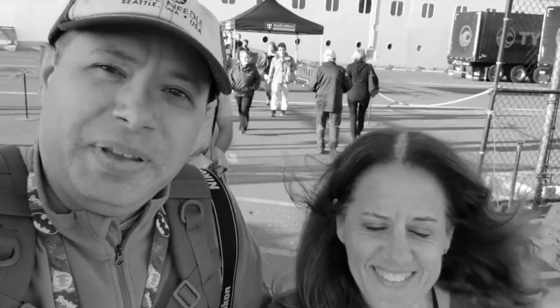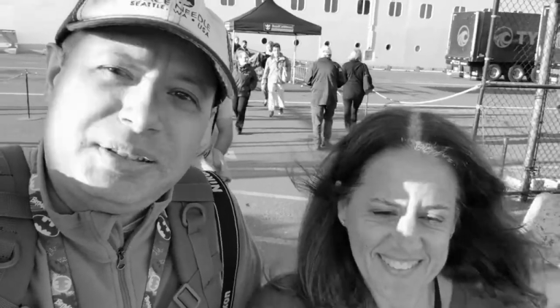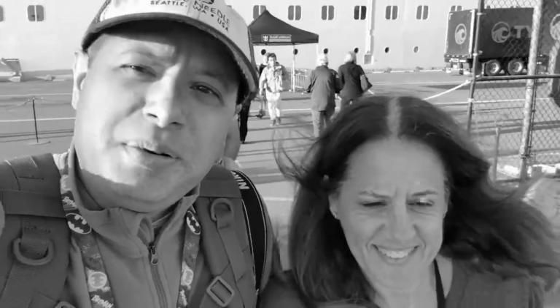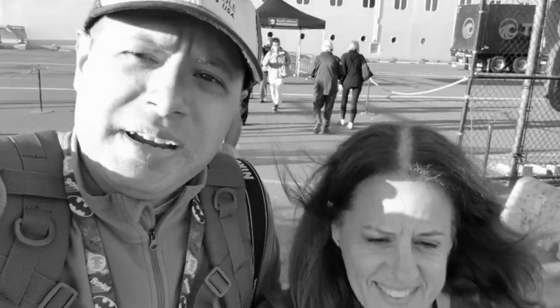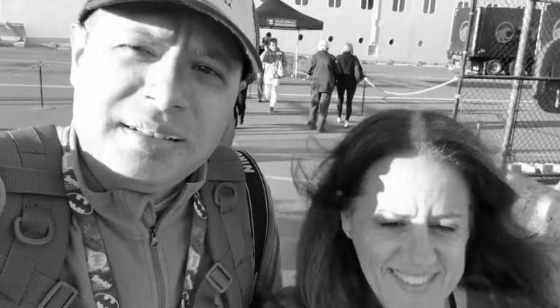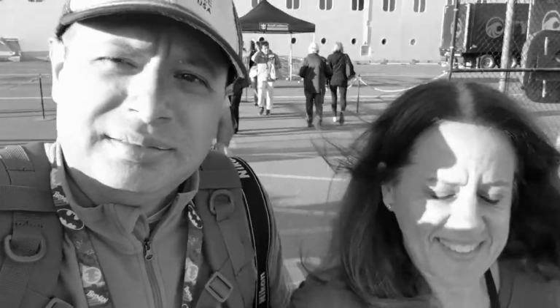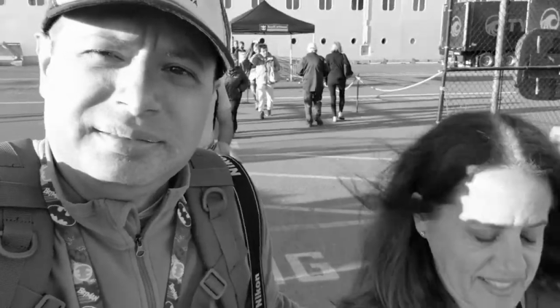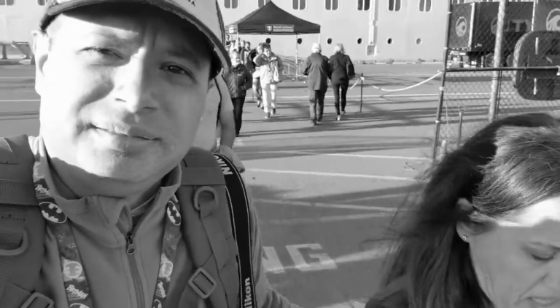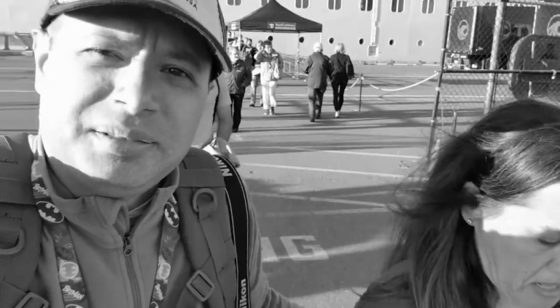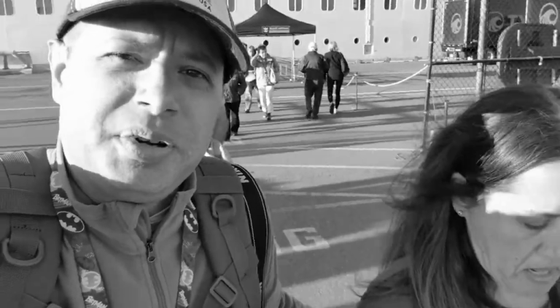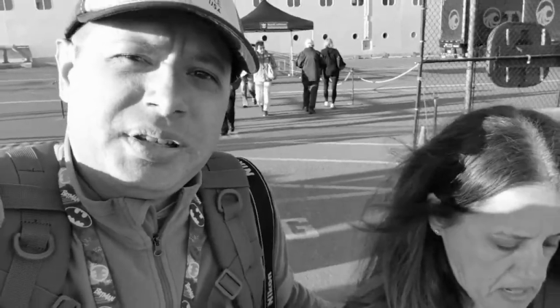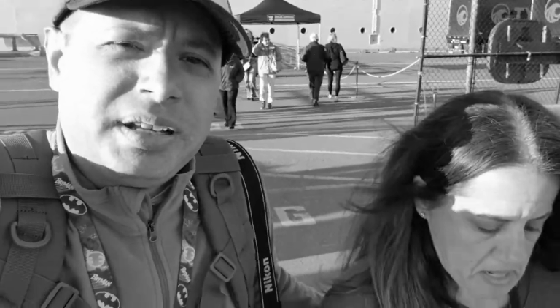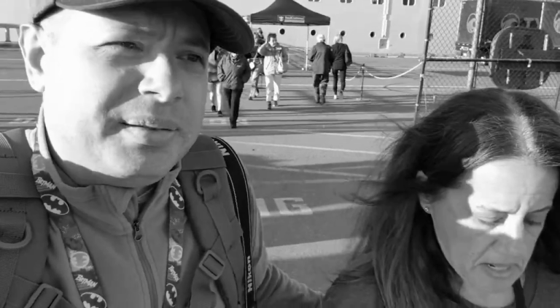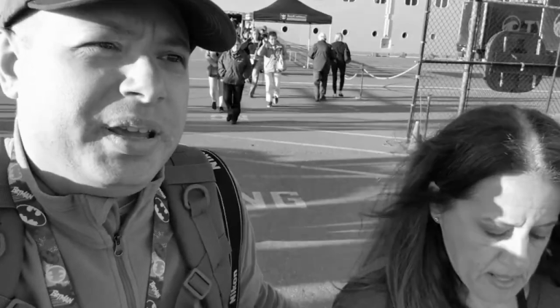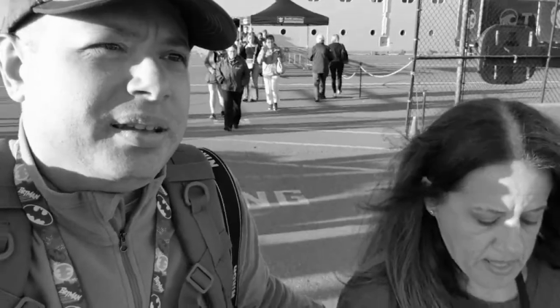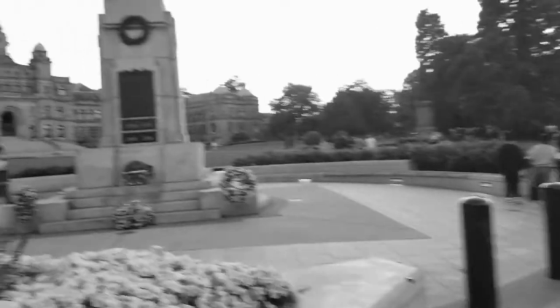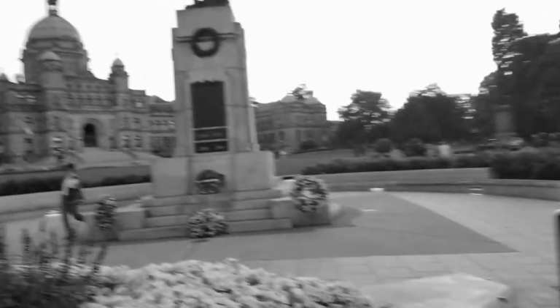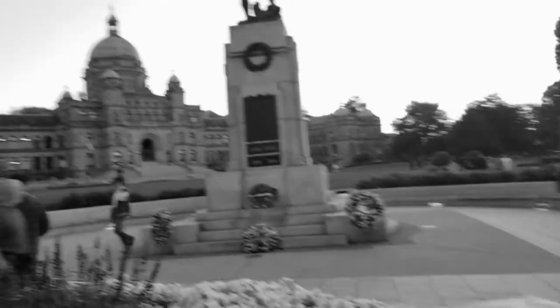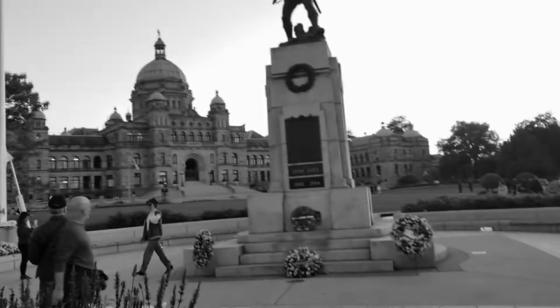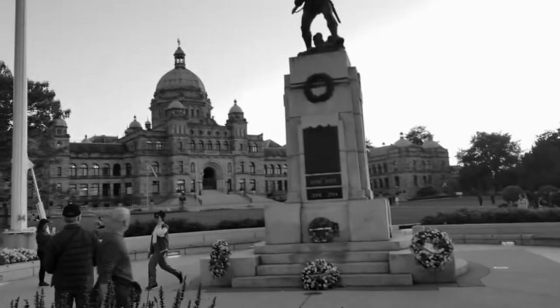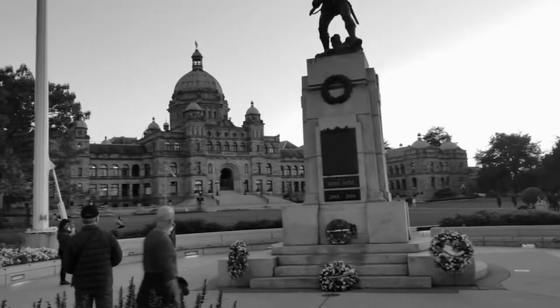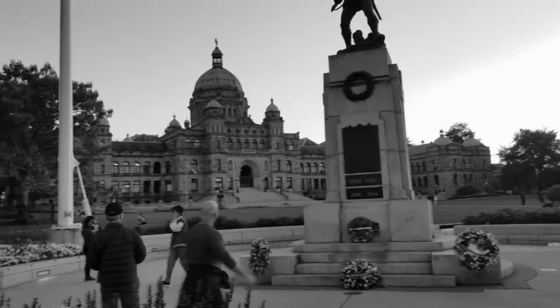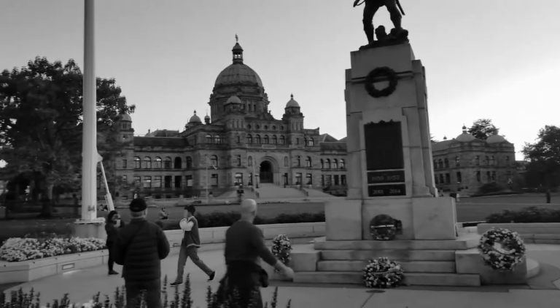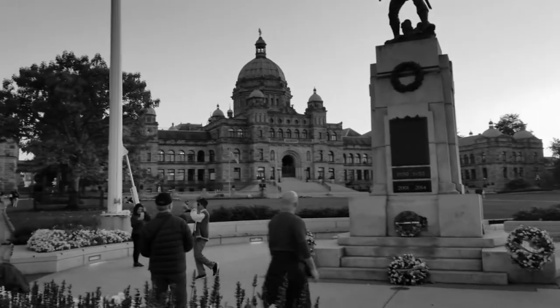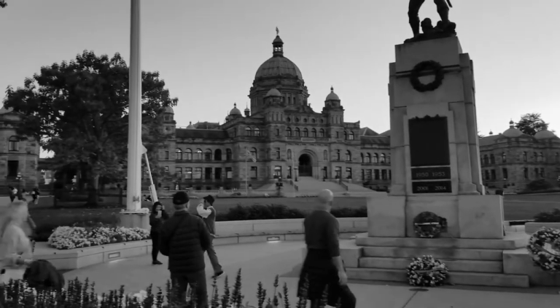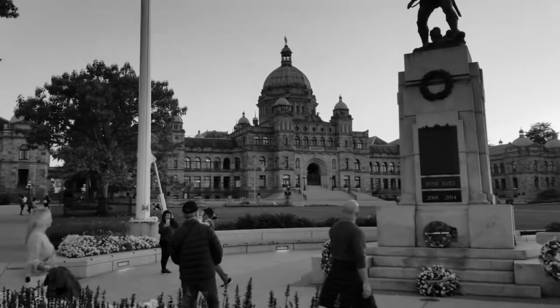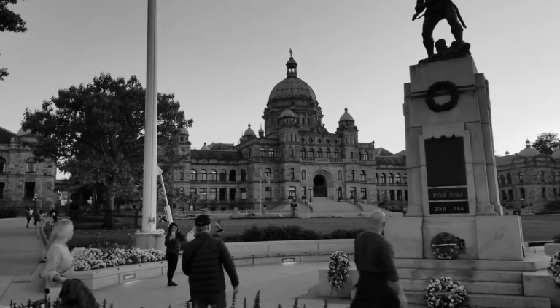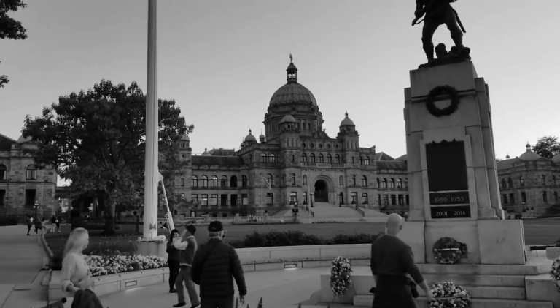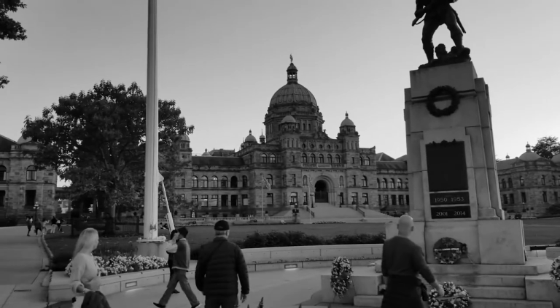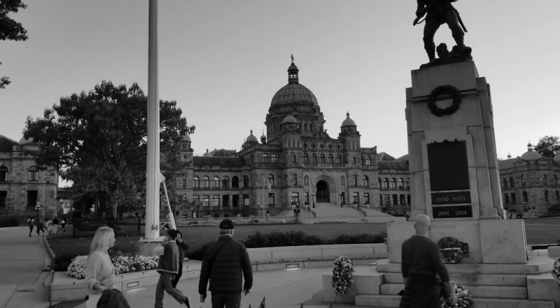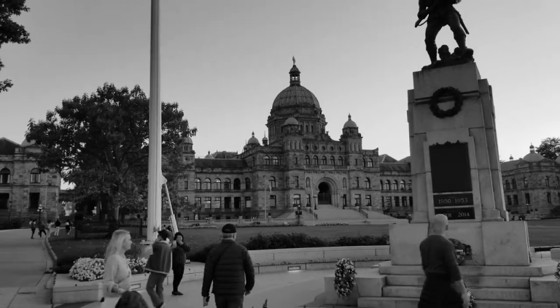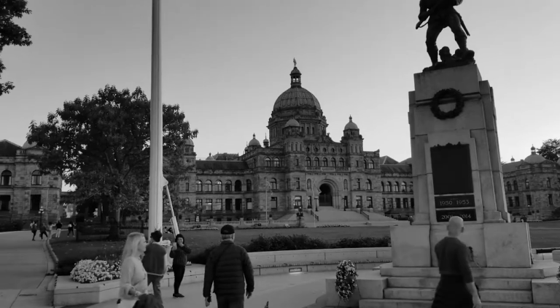Victoria, British Columbia. Recorded here is the Canadian Assembly.